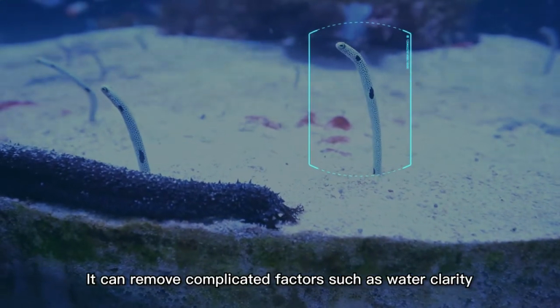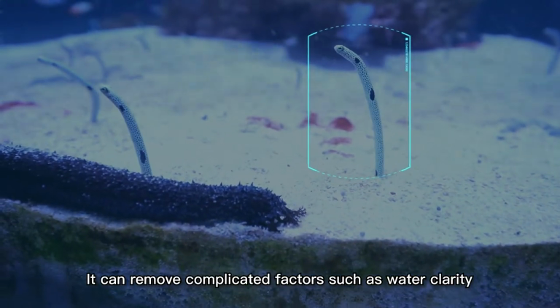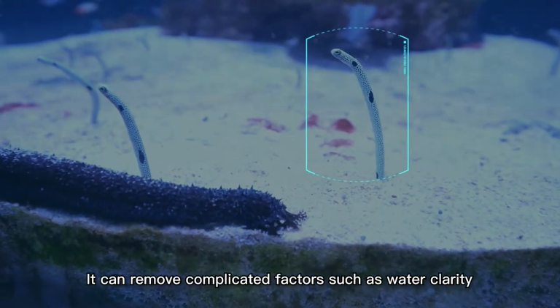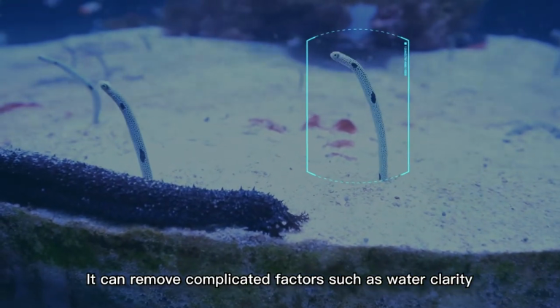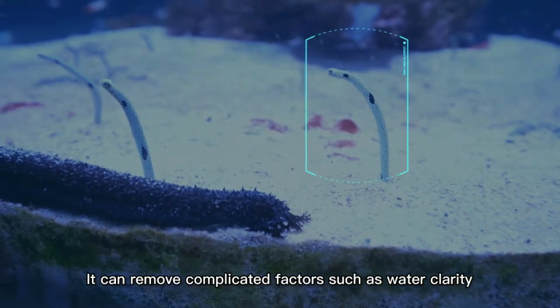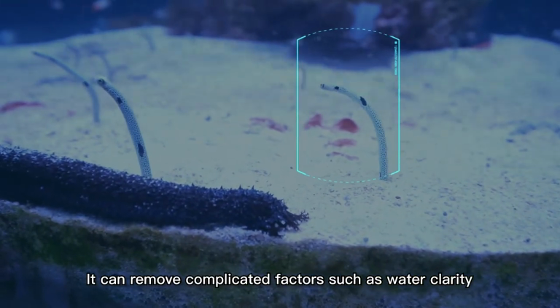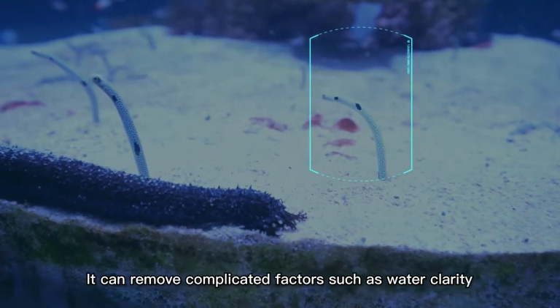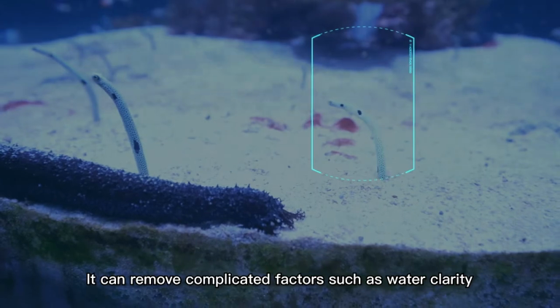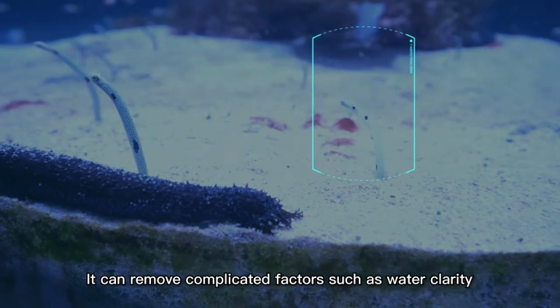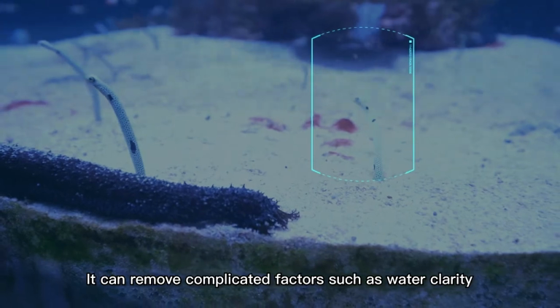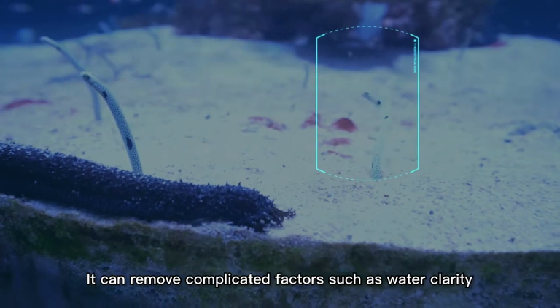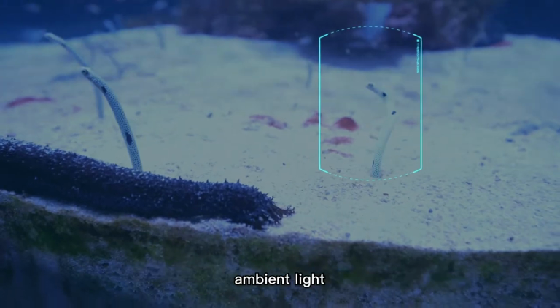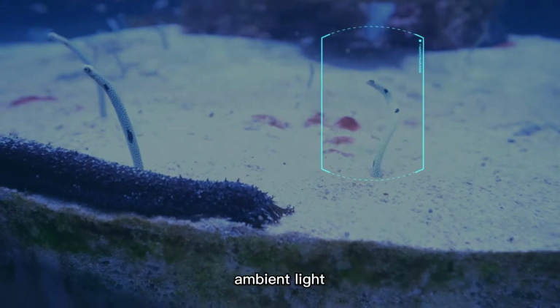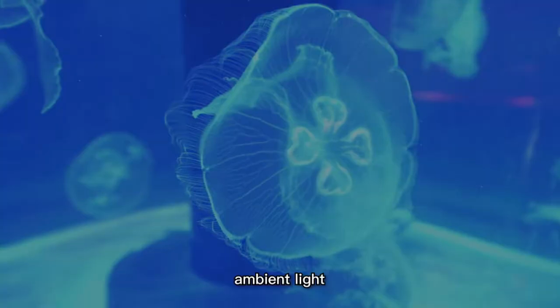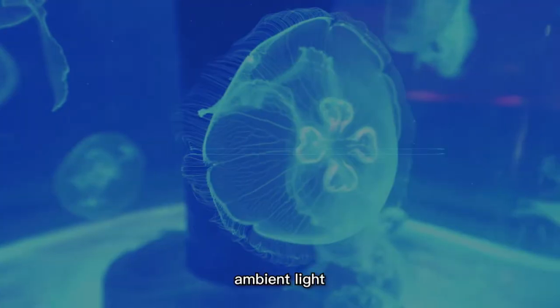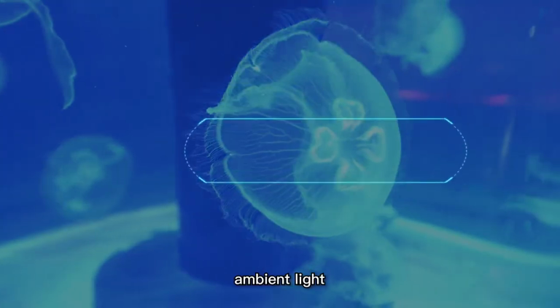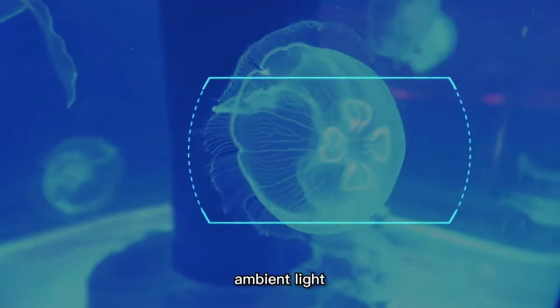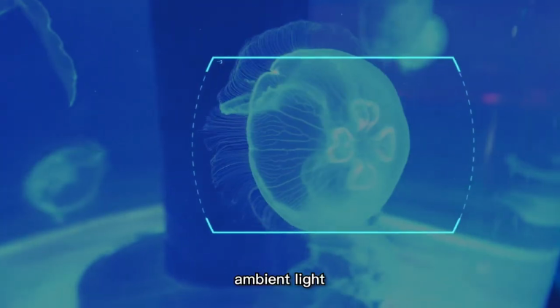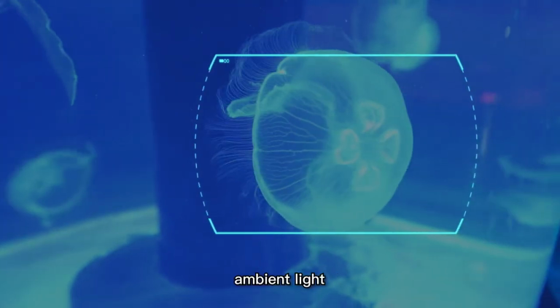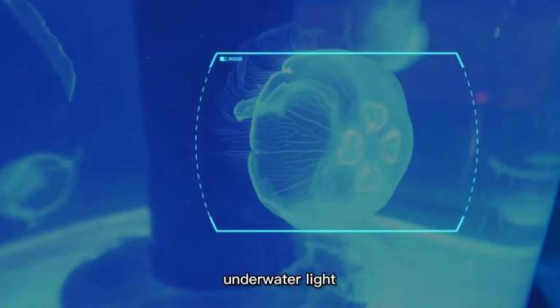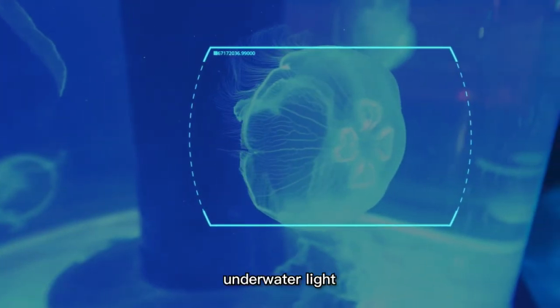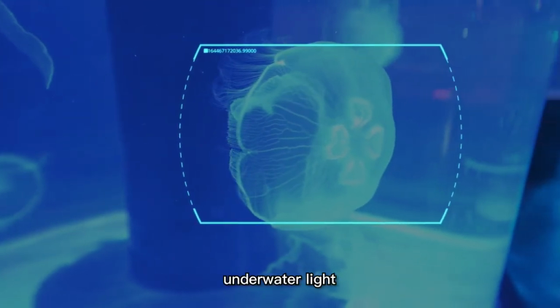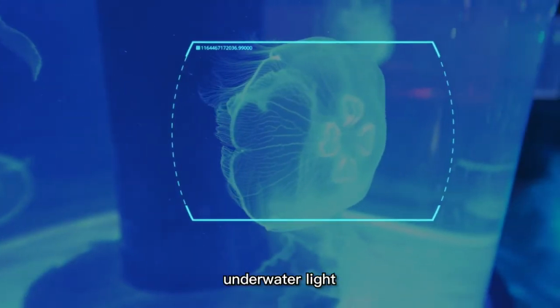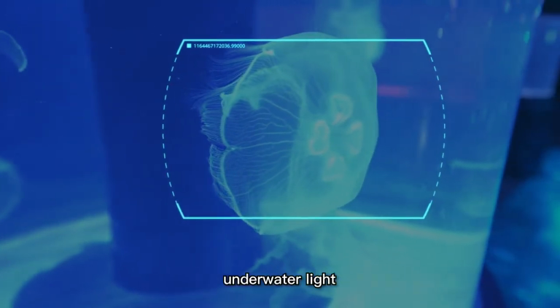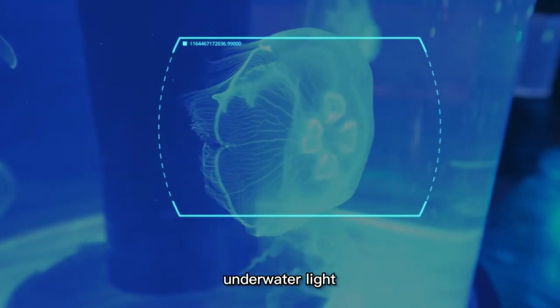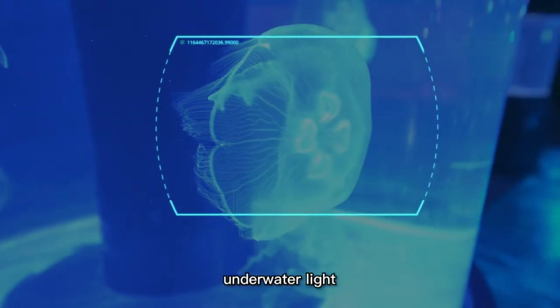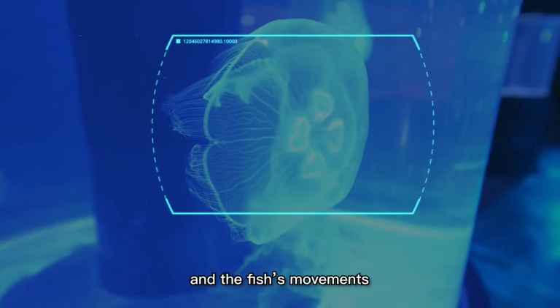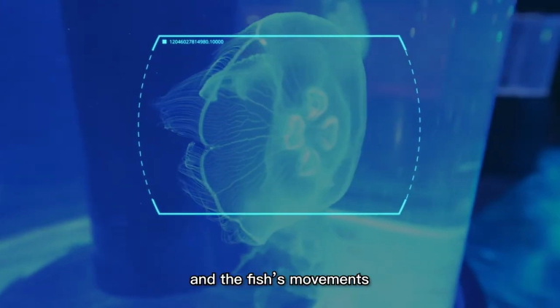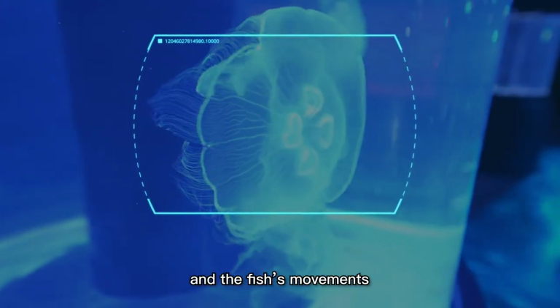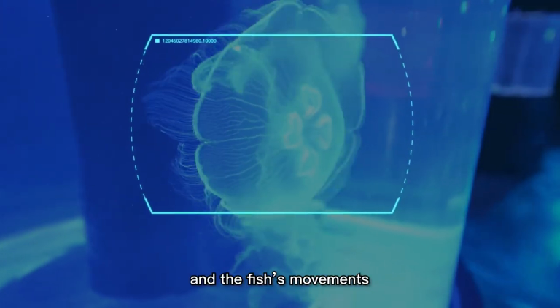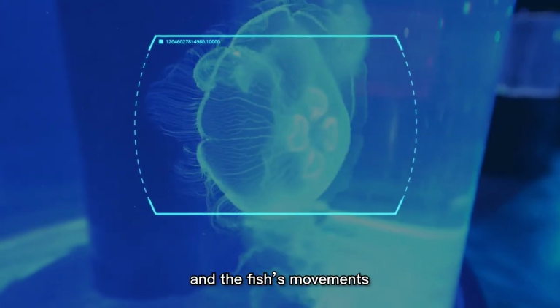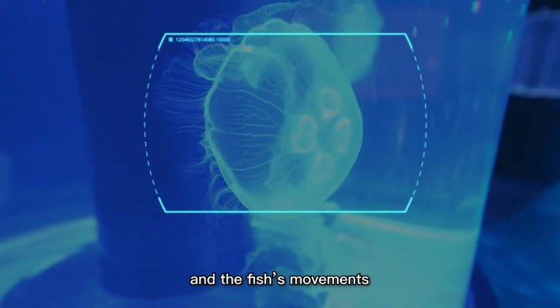It can handle complicated factors such as water clarity, ambient light, underwater light, and the fish's movements.